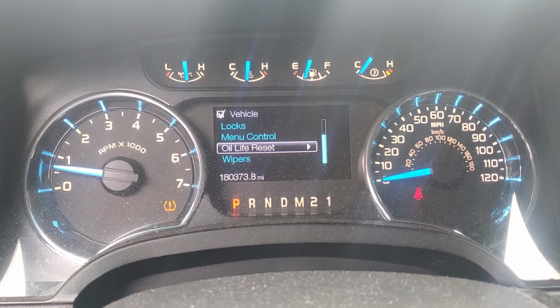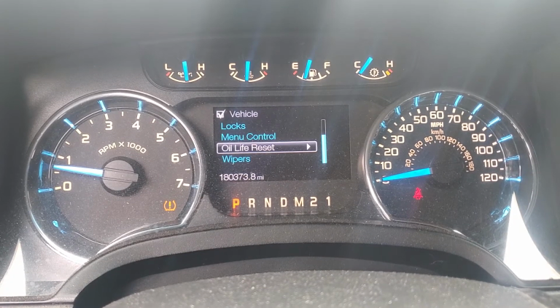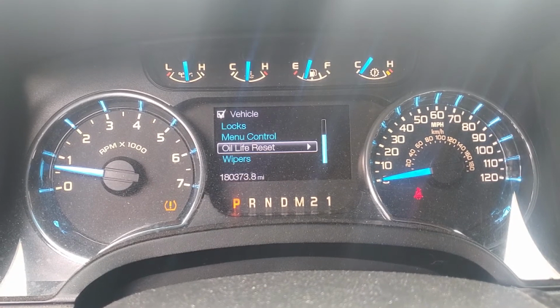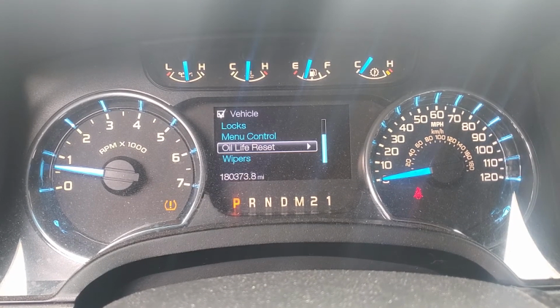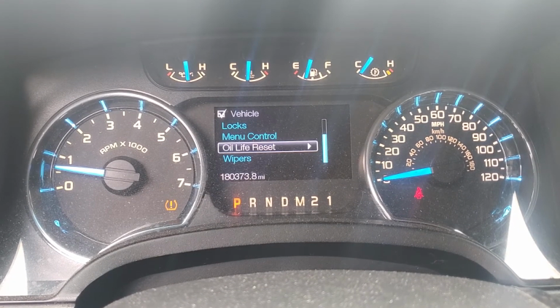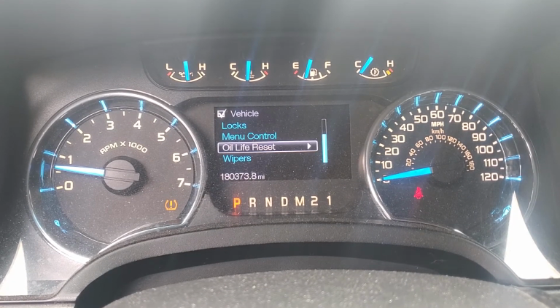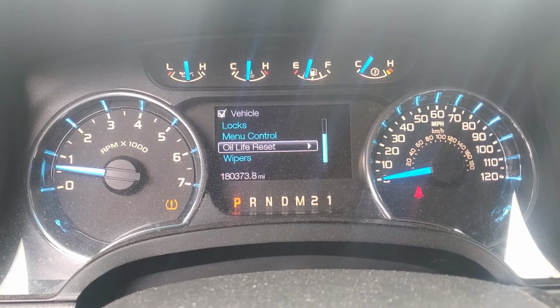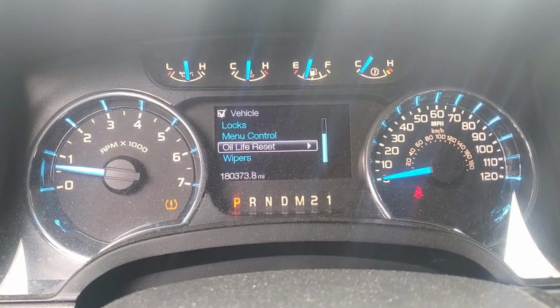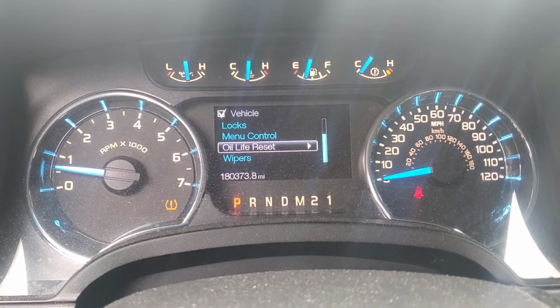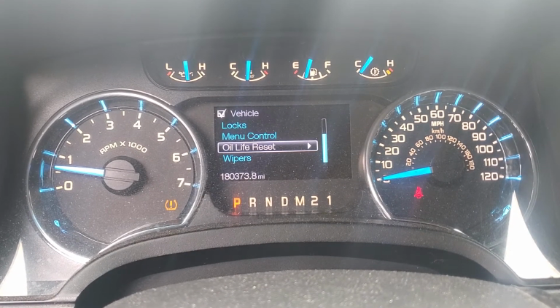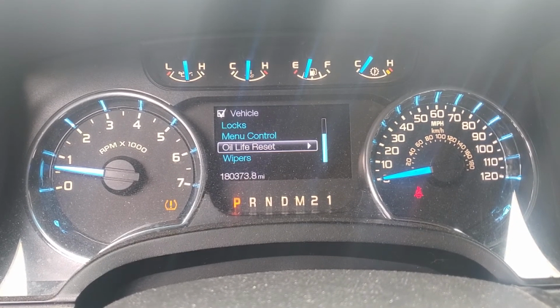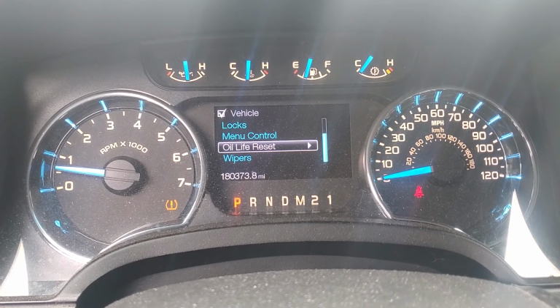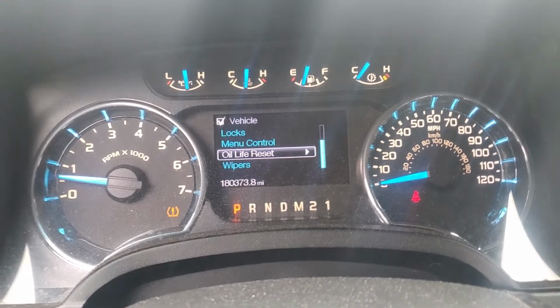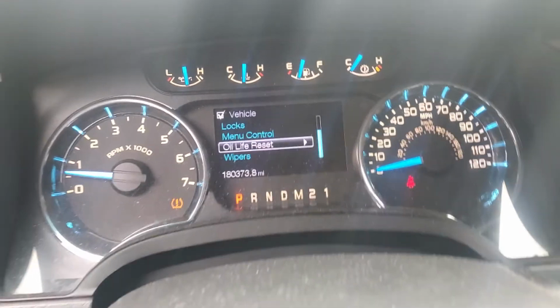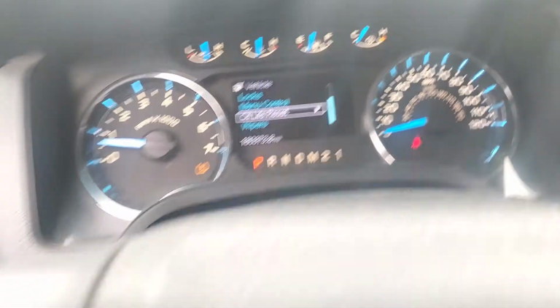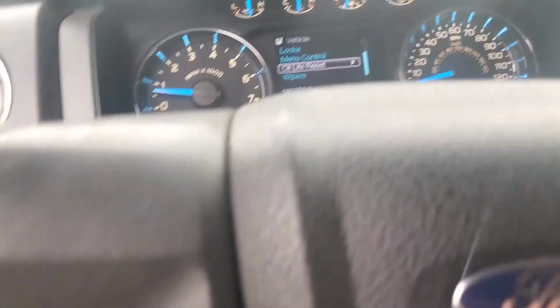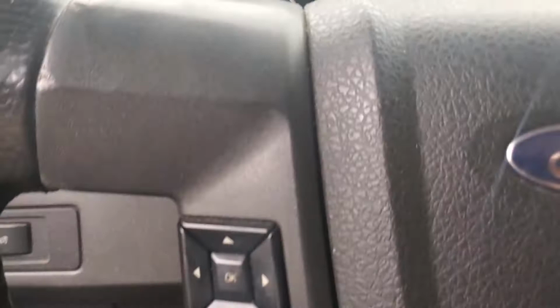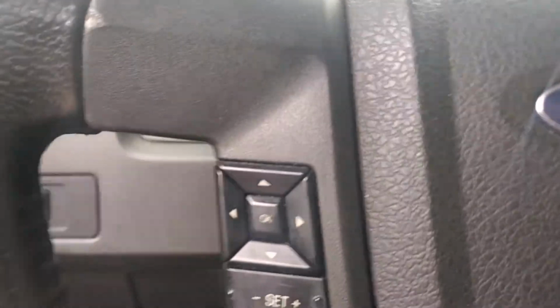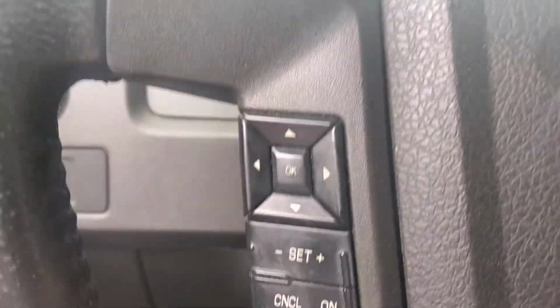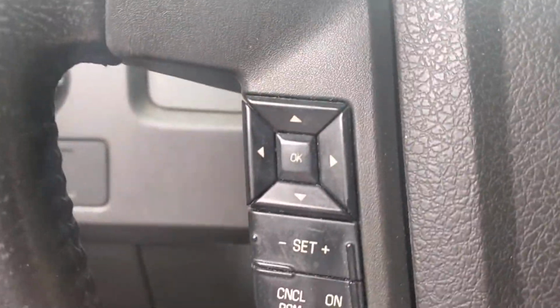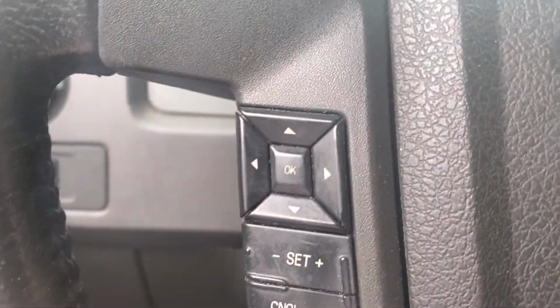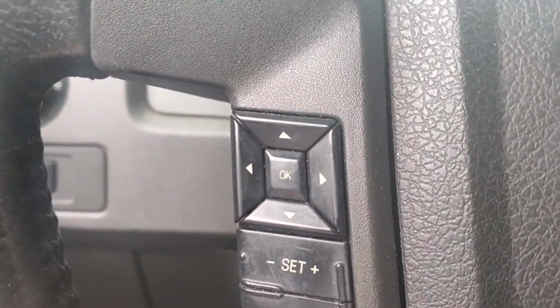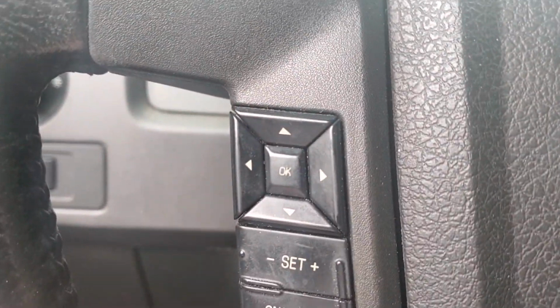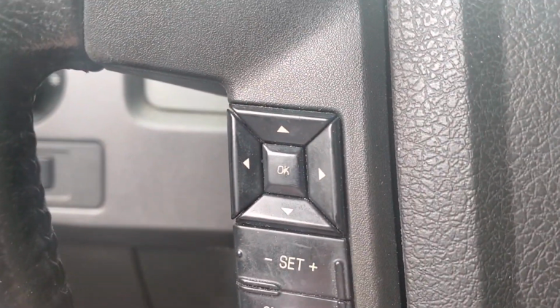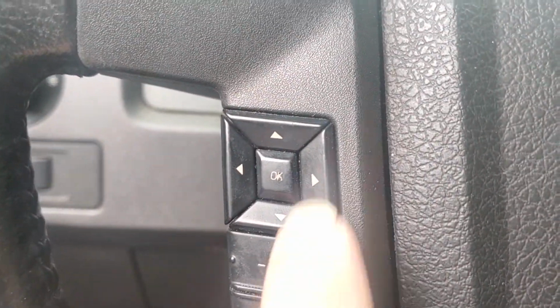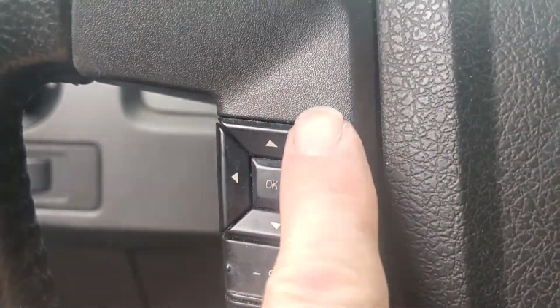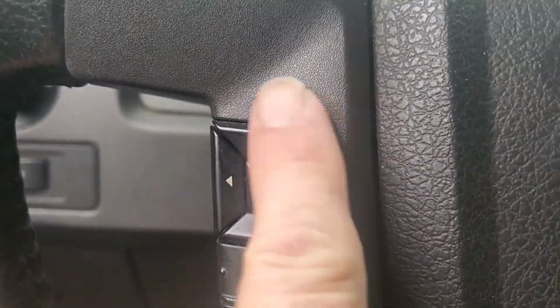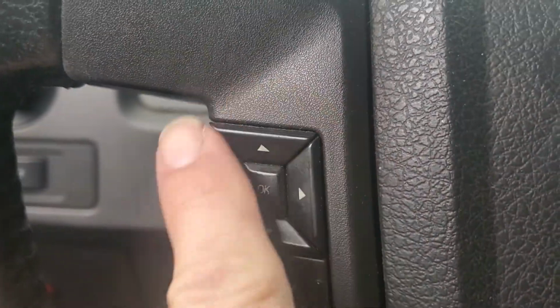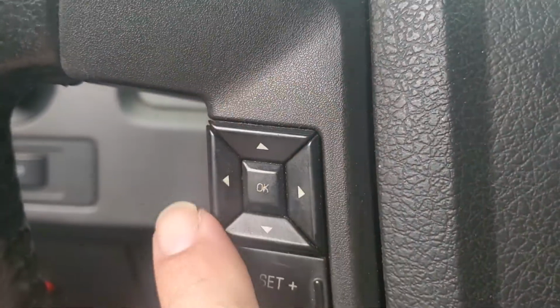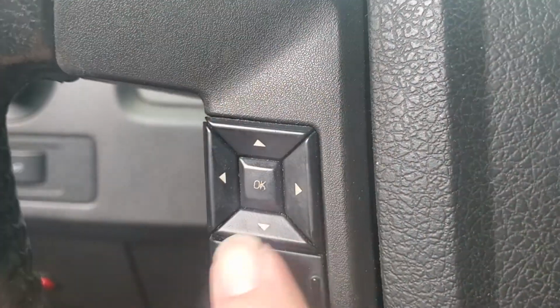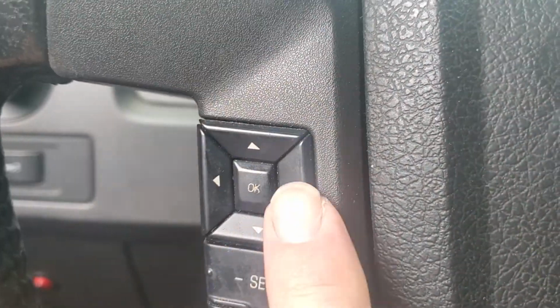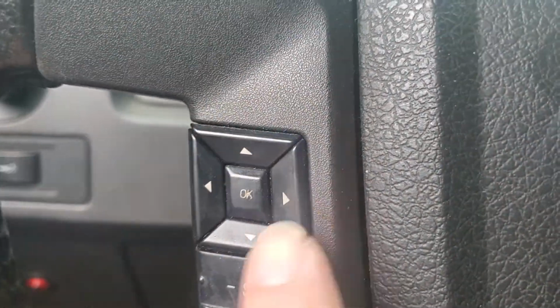Thanks for watching from R&T Garage. These are the buttons here that you want to use.